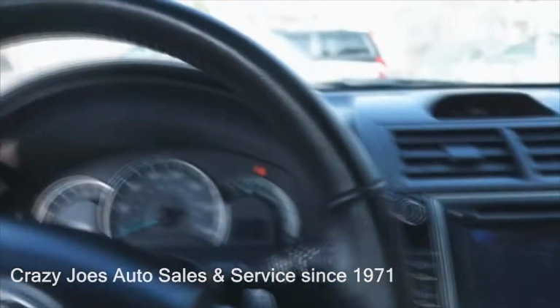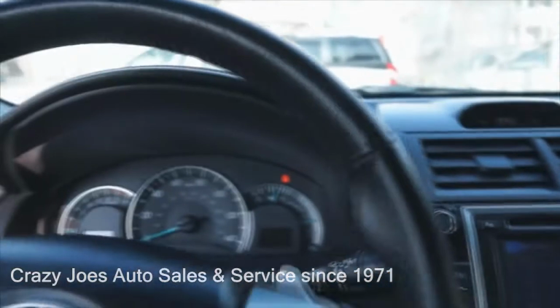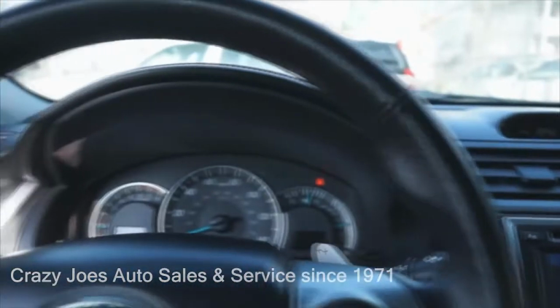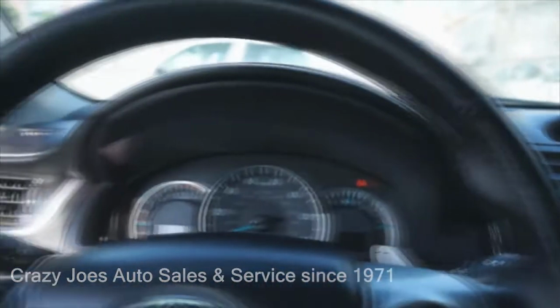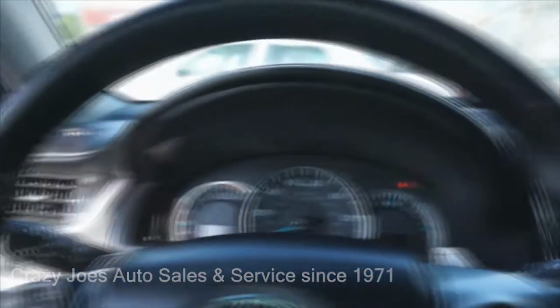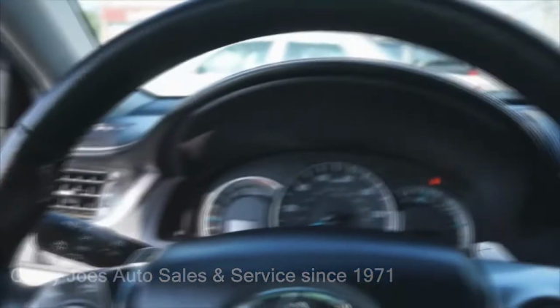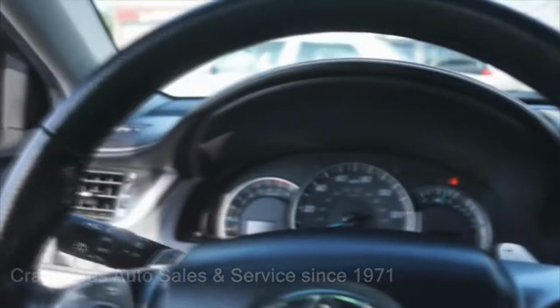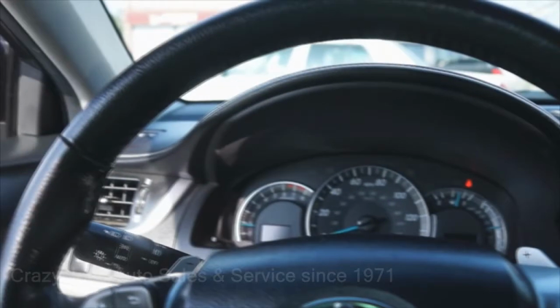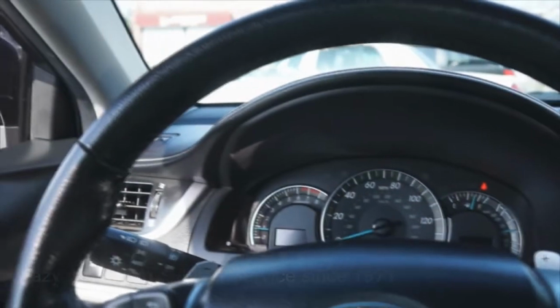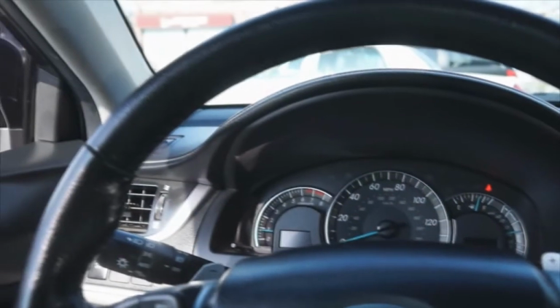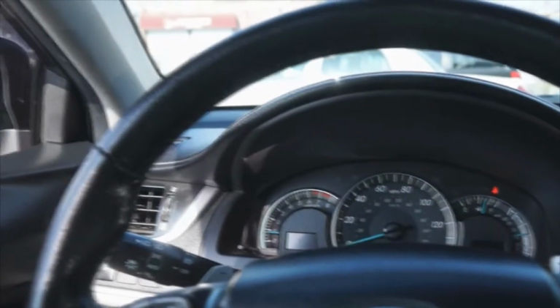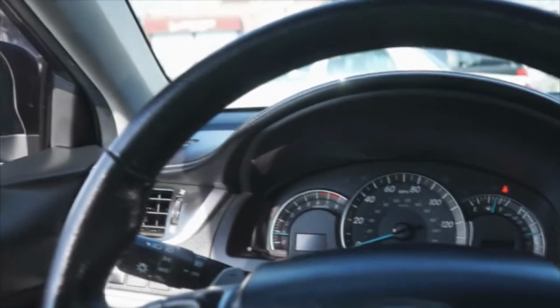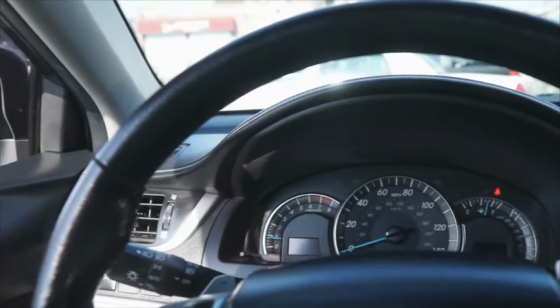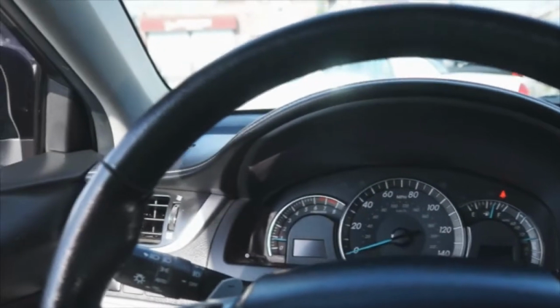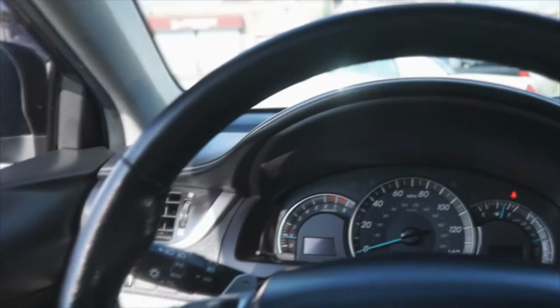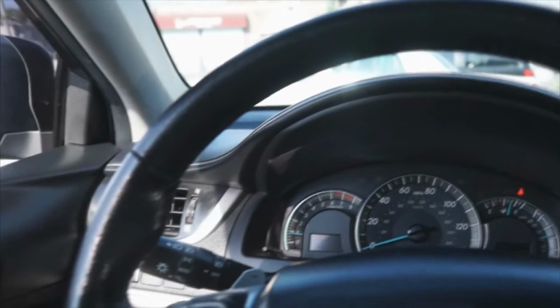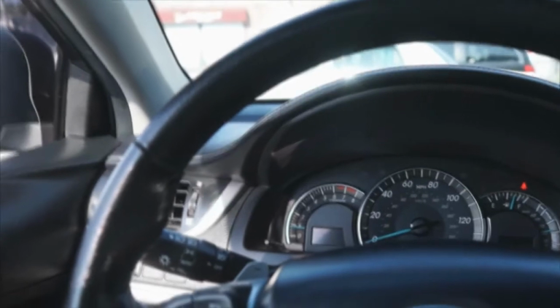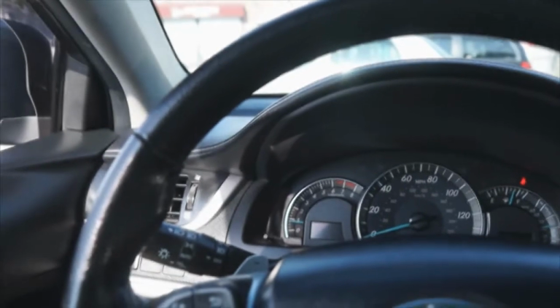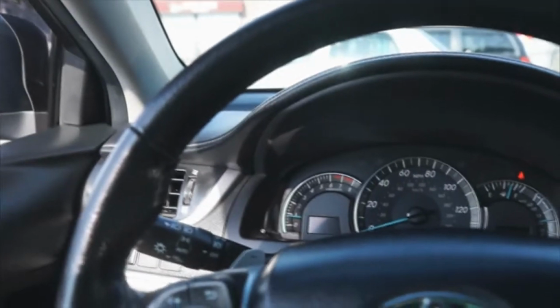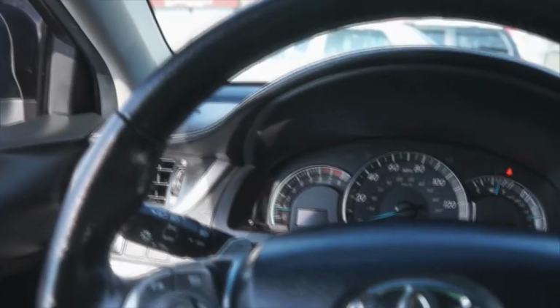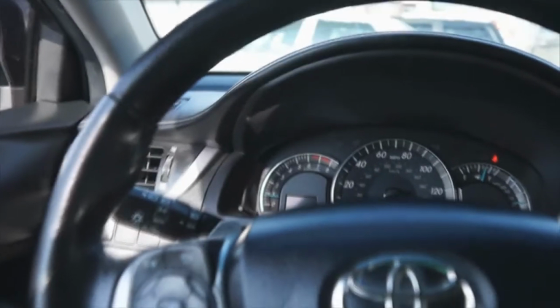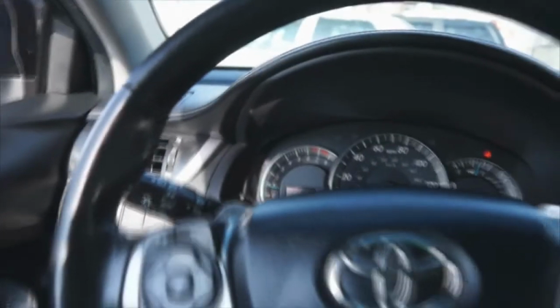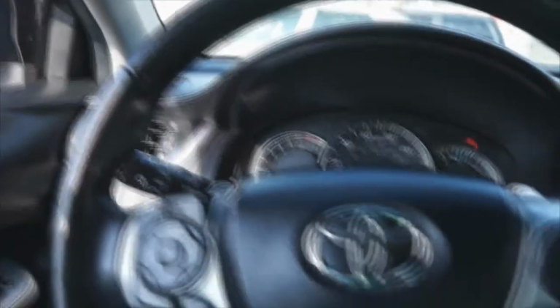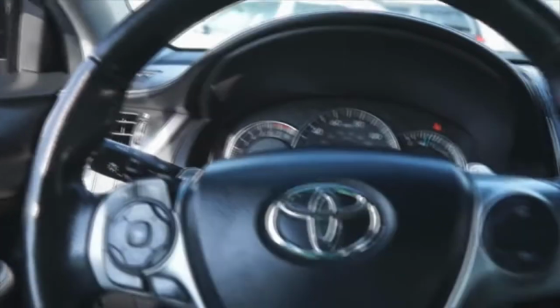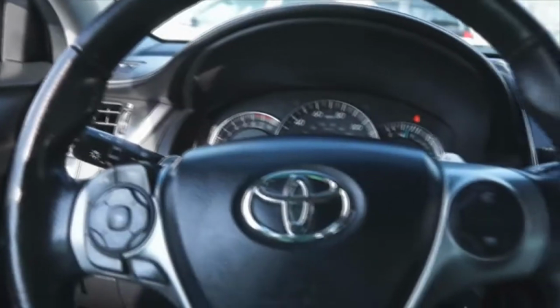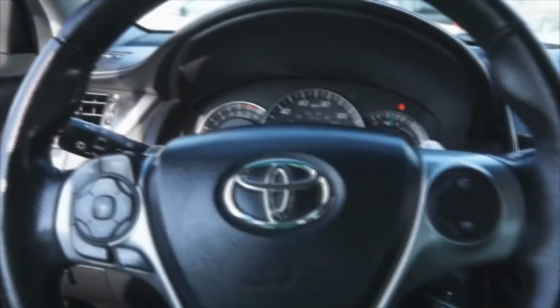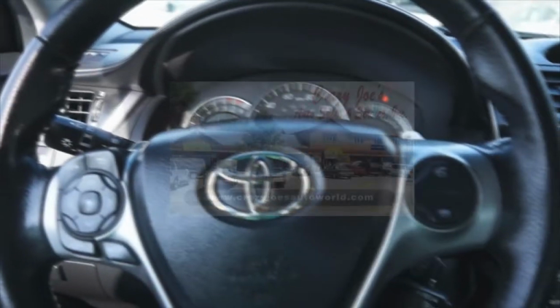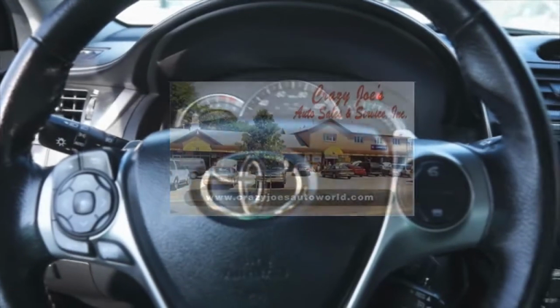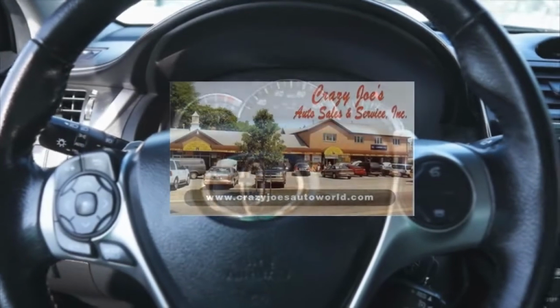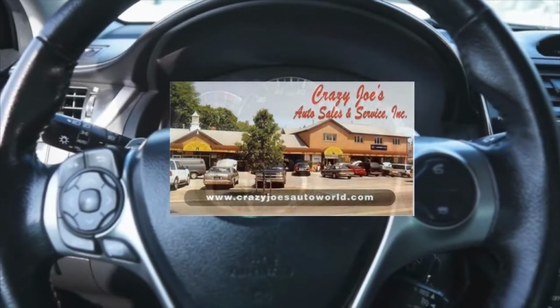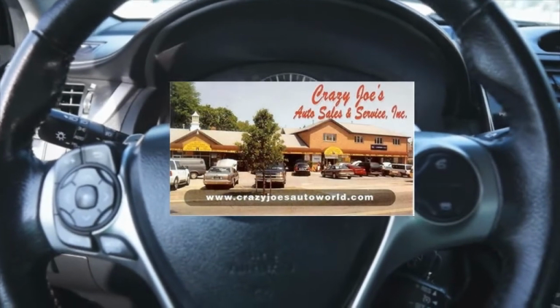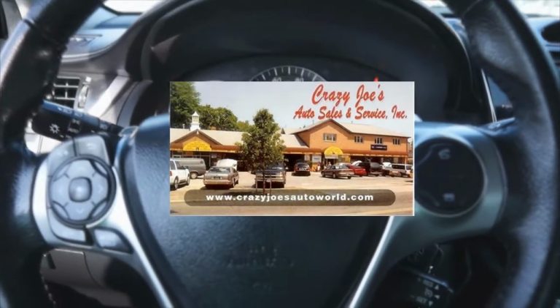If you need more help, call us here at Crazy Joe's Auto Sales for more details on this Toyota Camry.